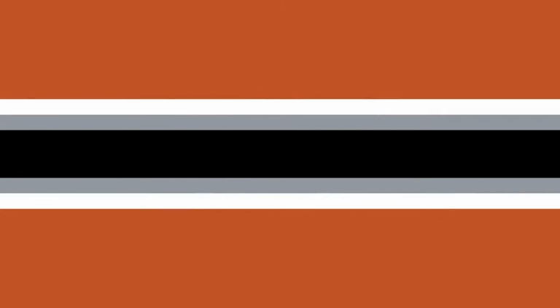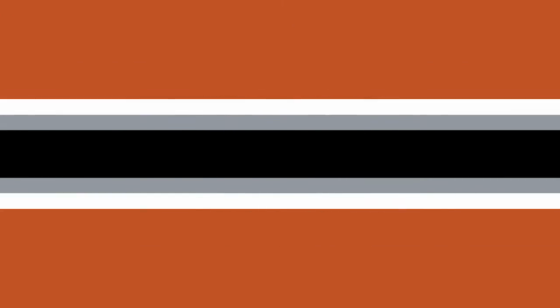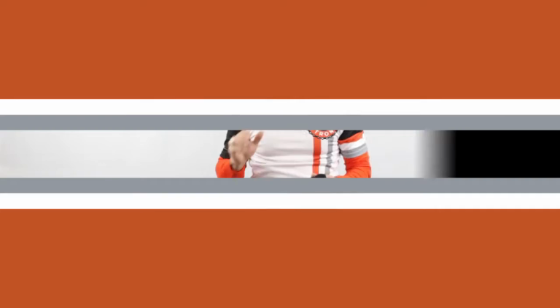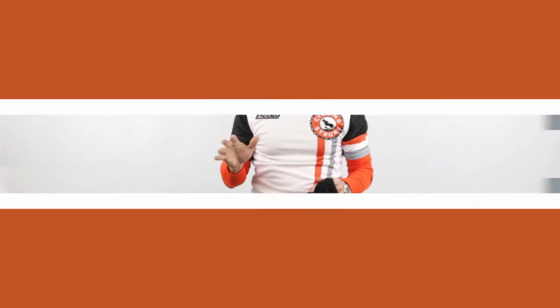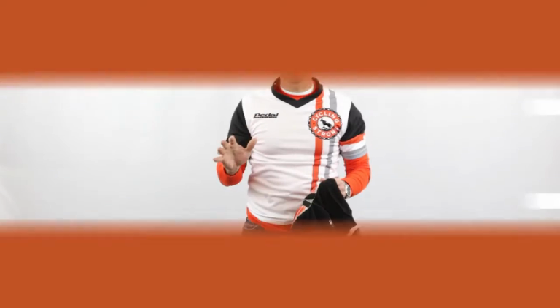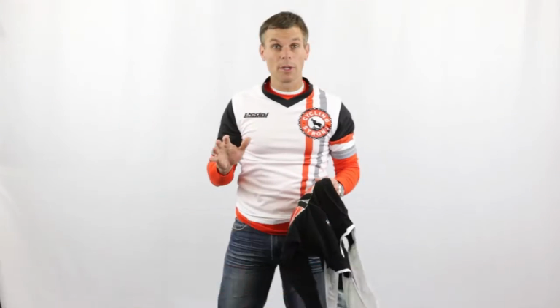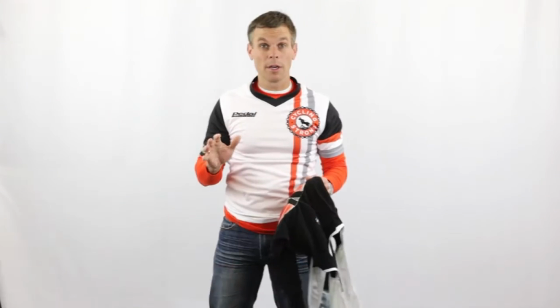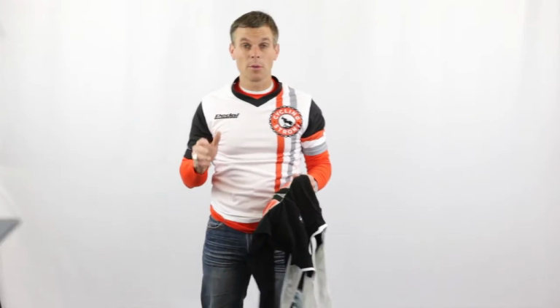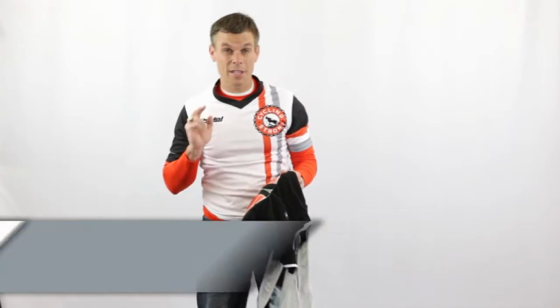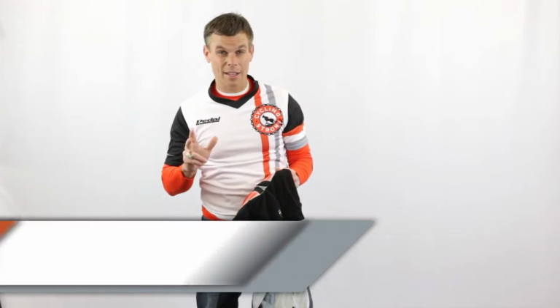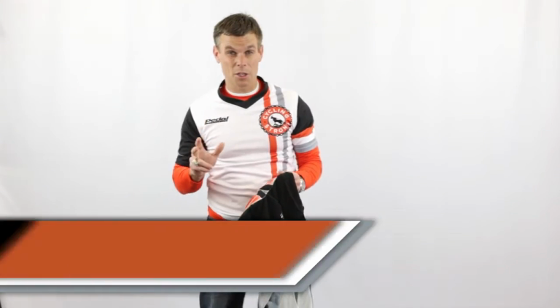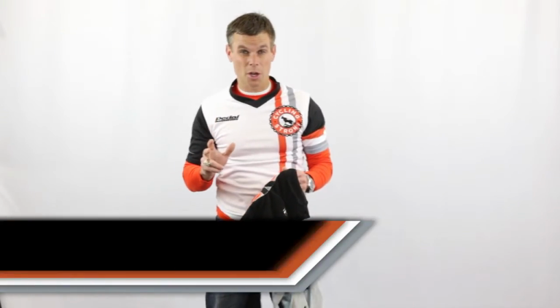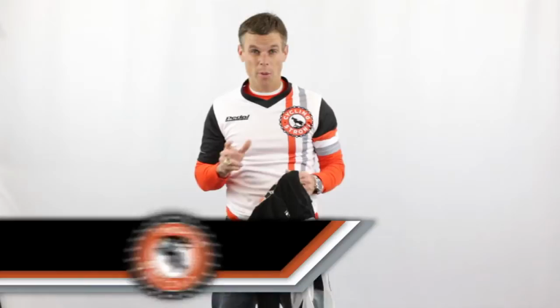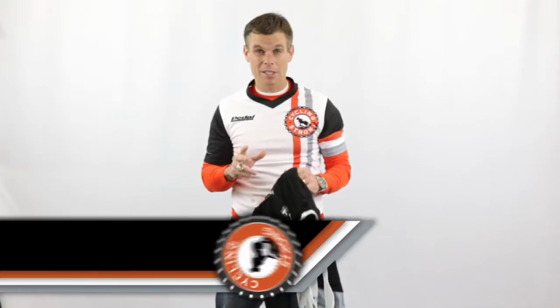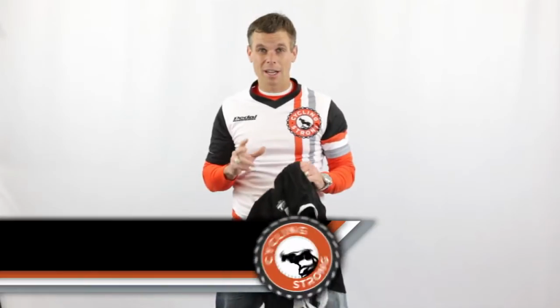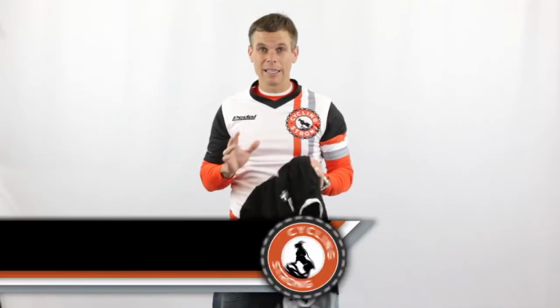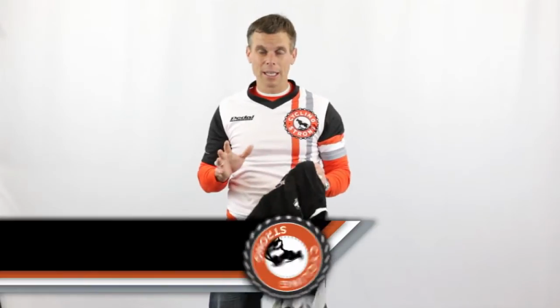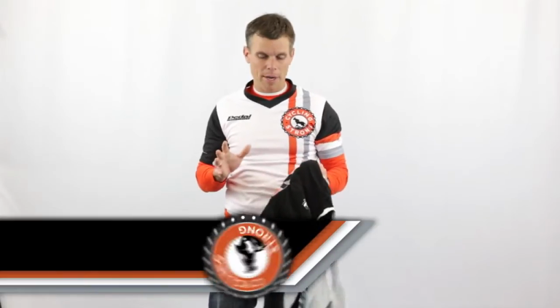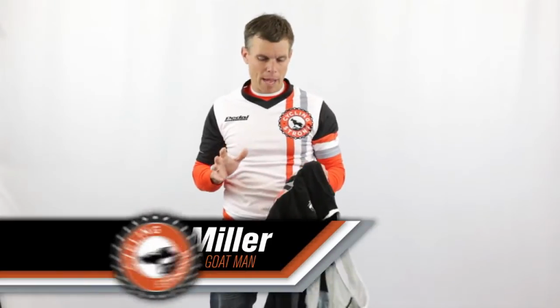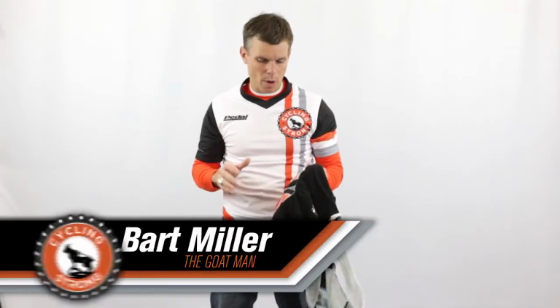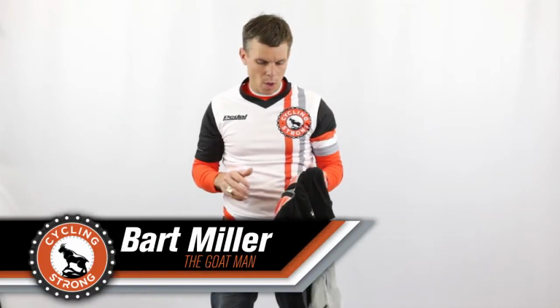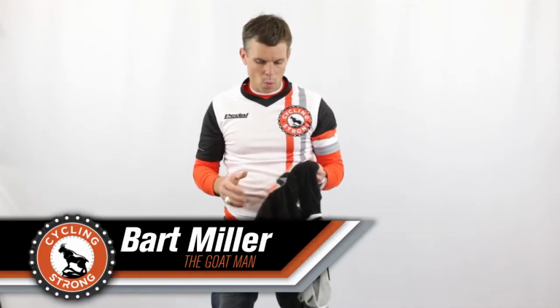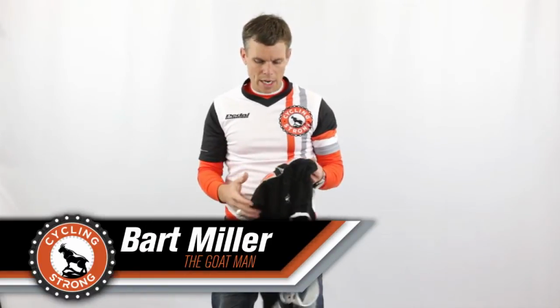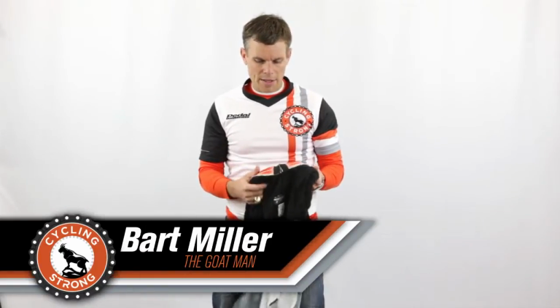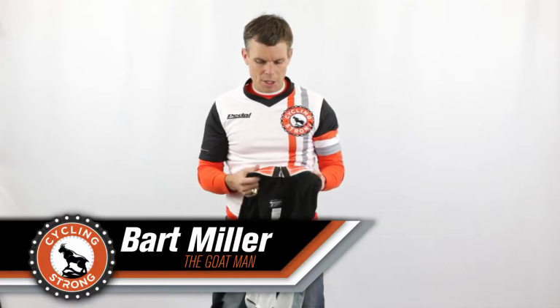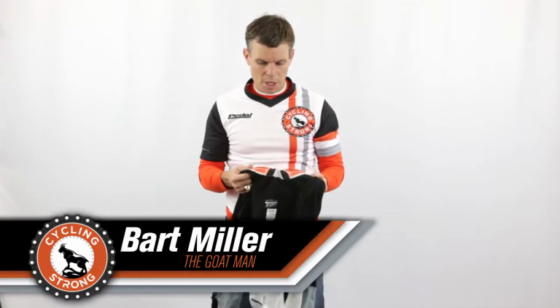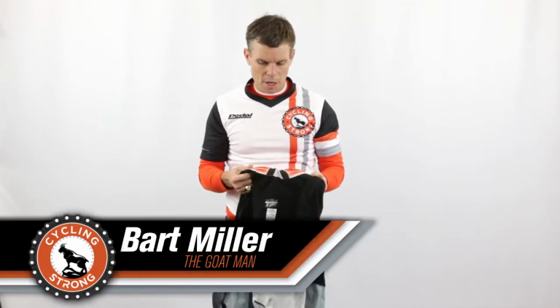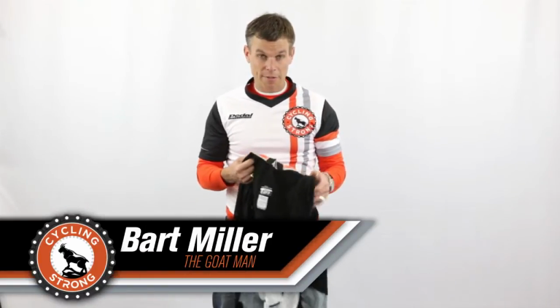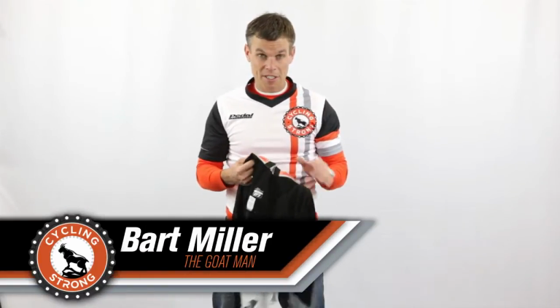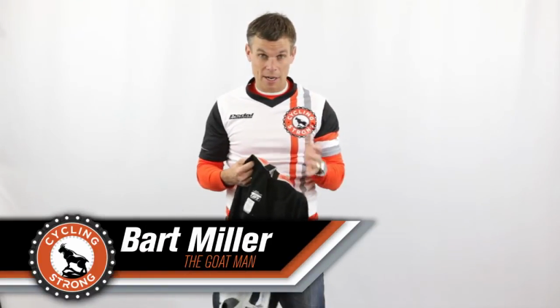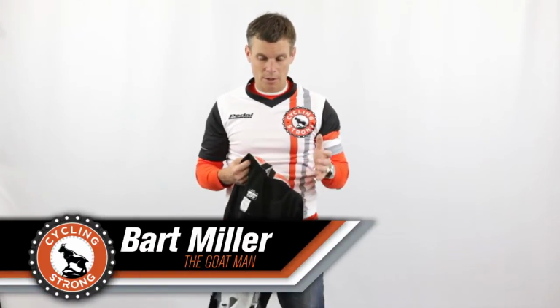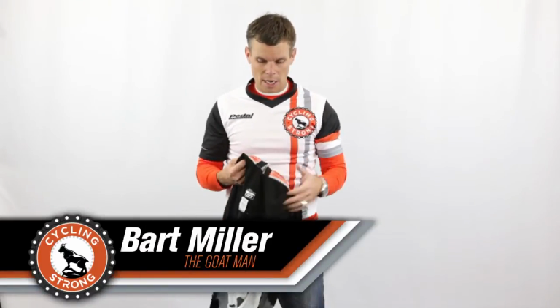Bart Miller here with Cycling Strong. I want to talk a little bit about what I did this year for Cyclocross.